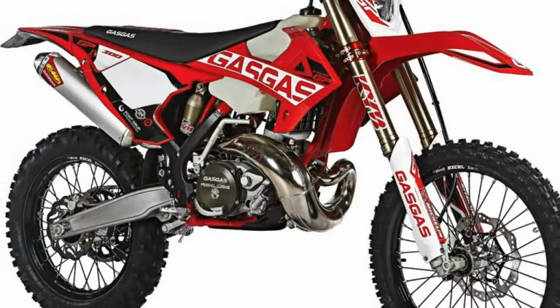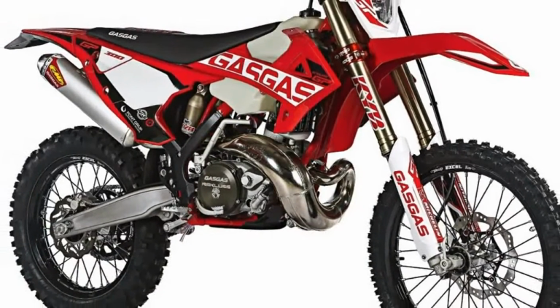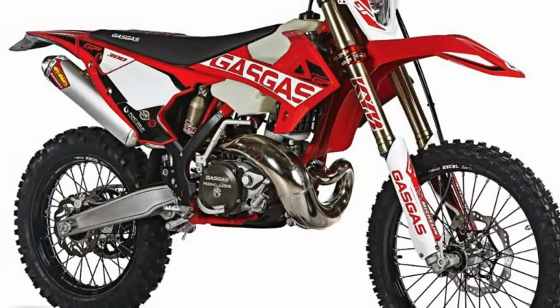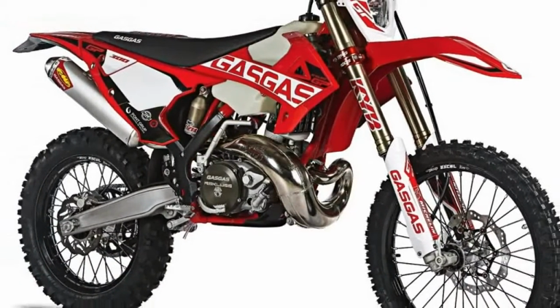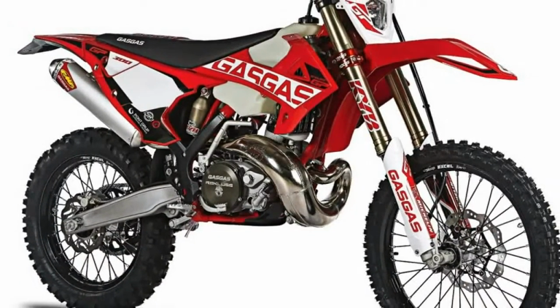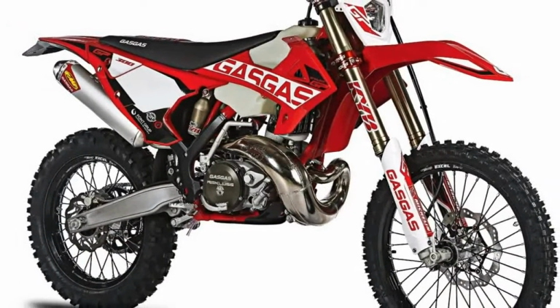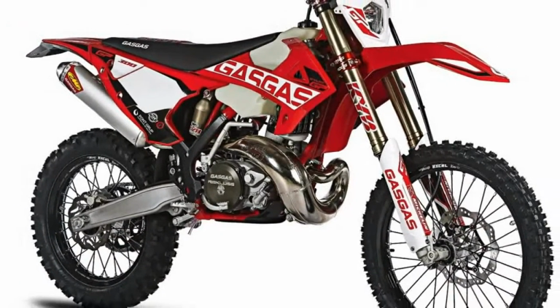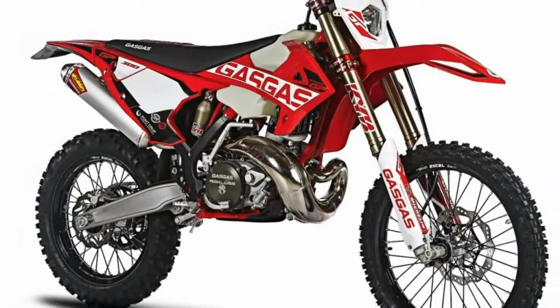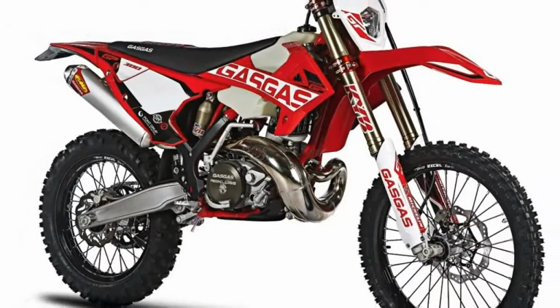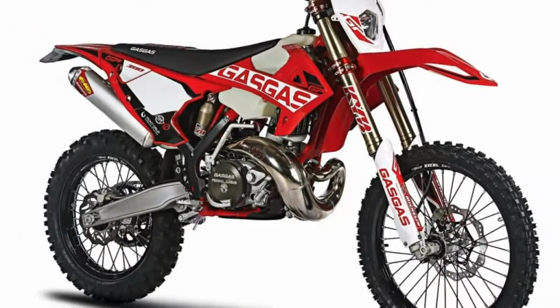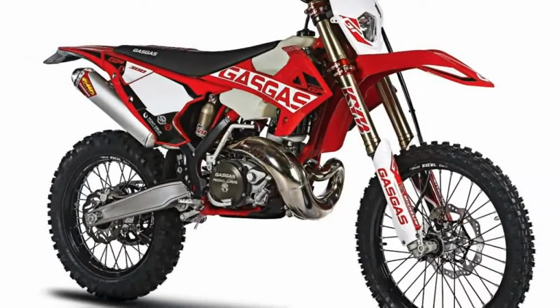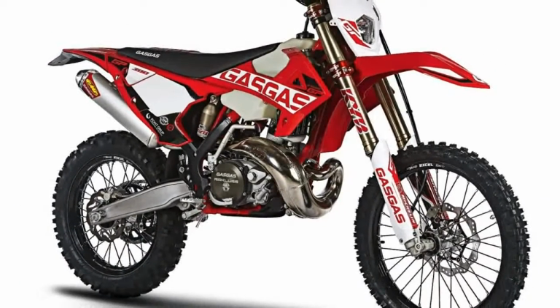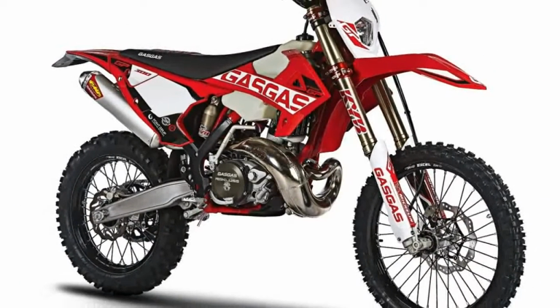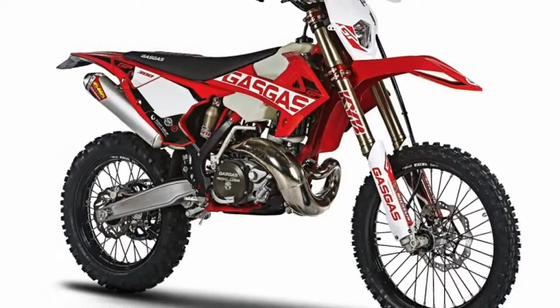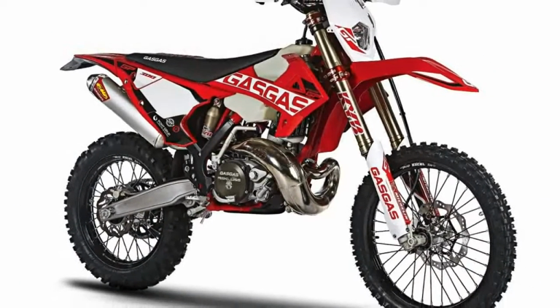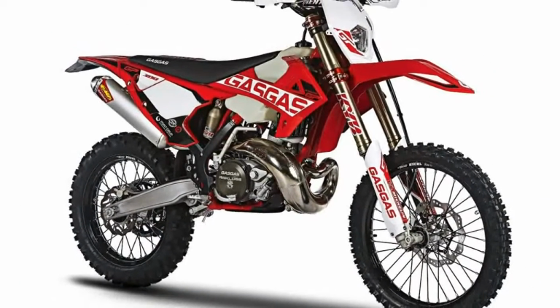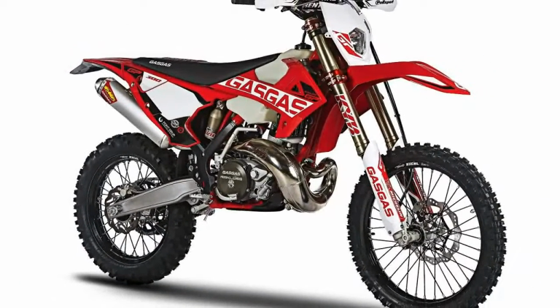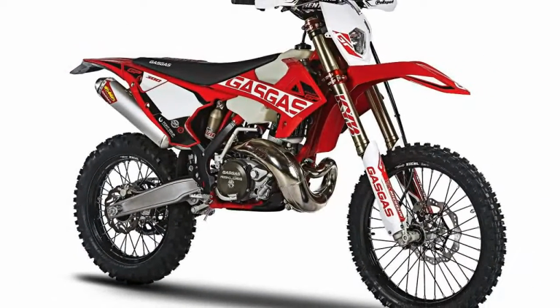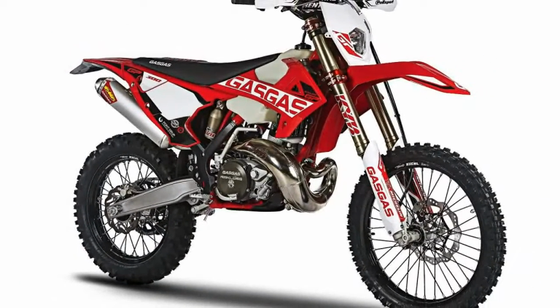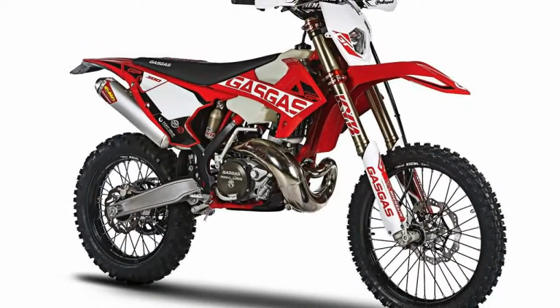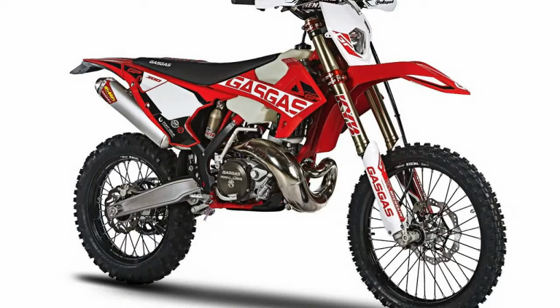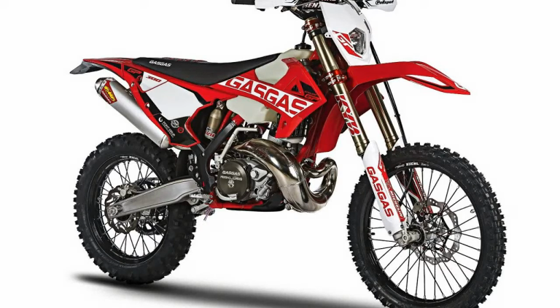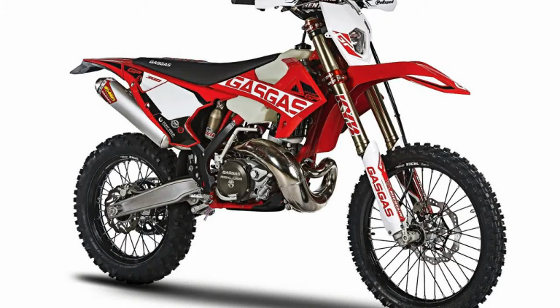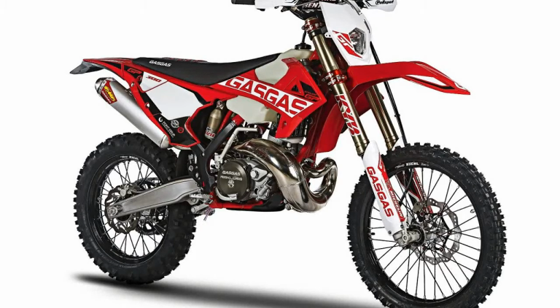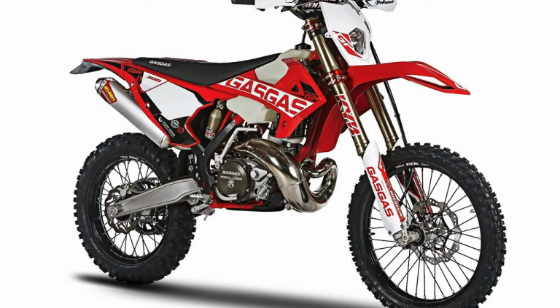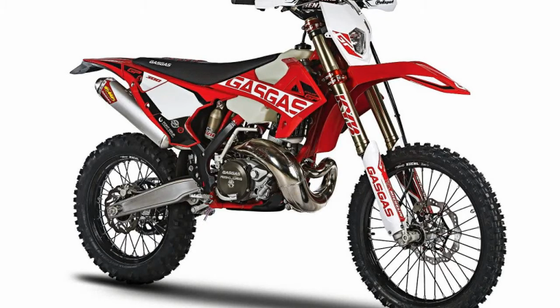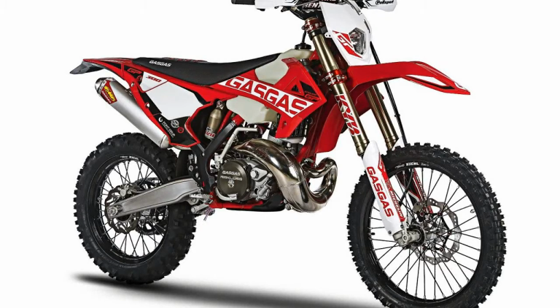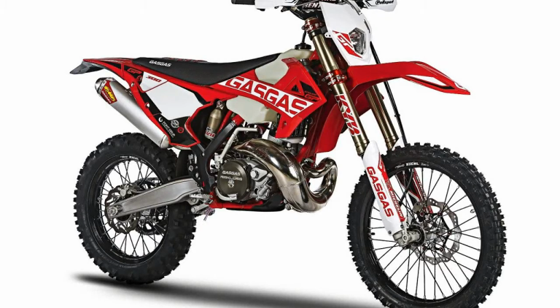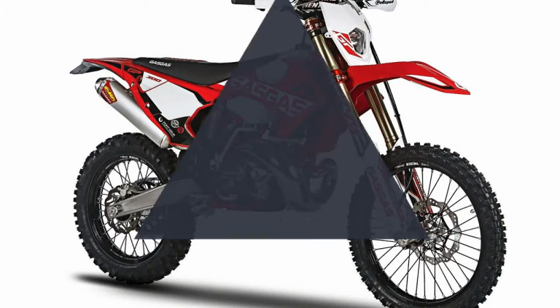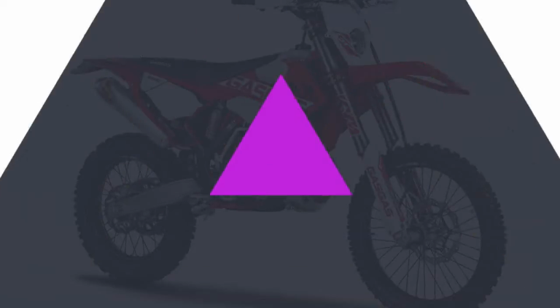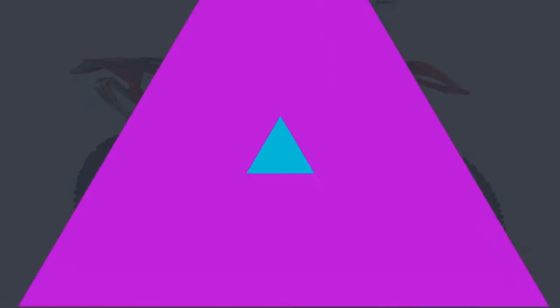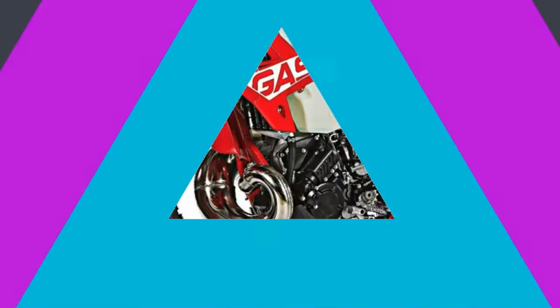8. The front disc is floating. 9. According to Gas Gas, this increases braking force and feel.